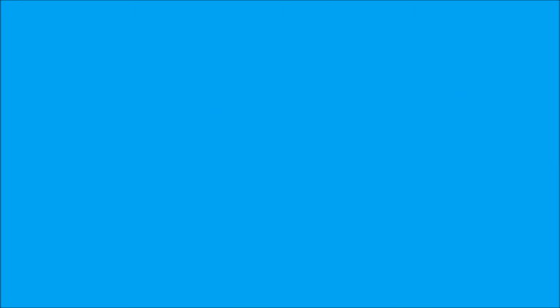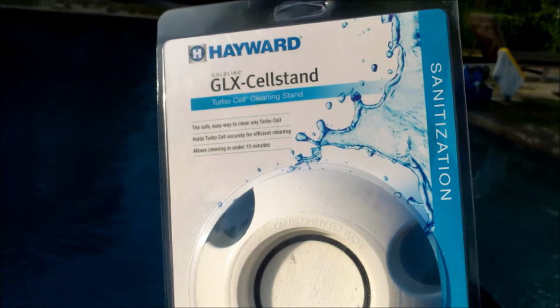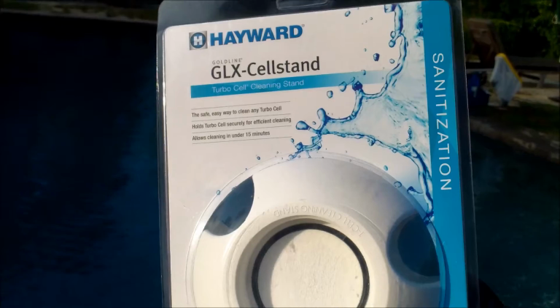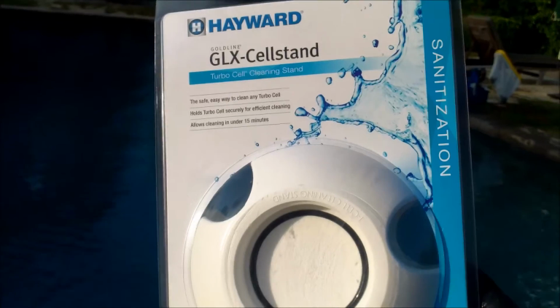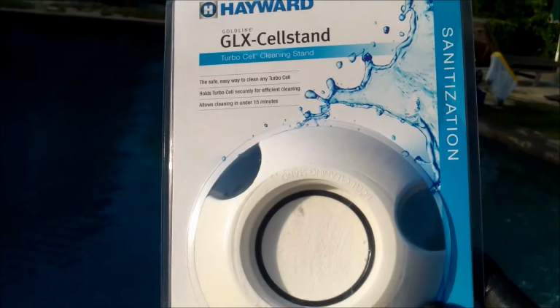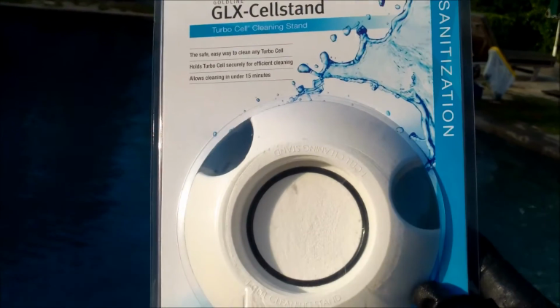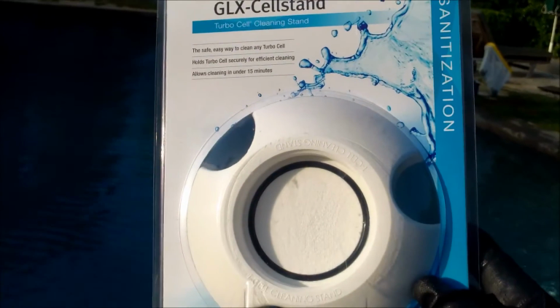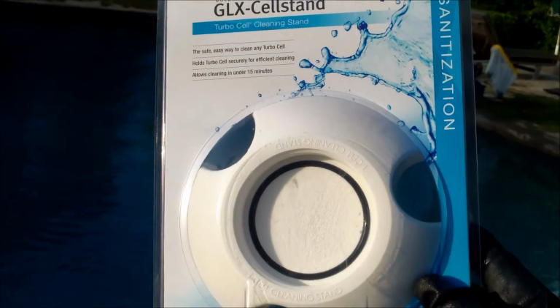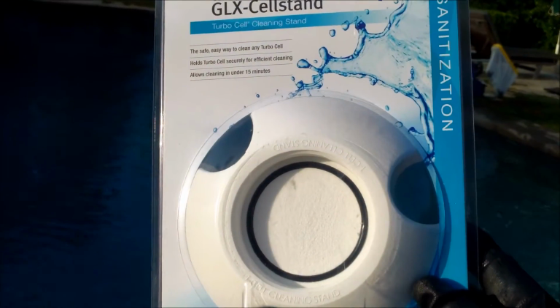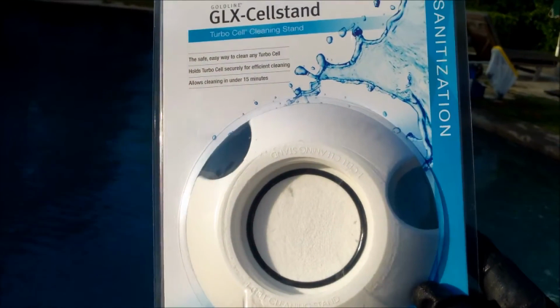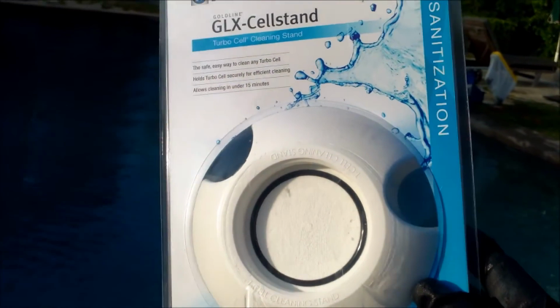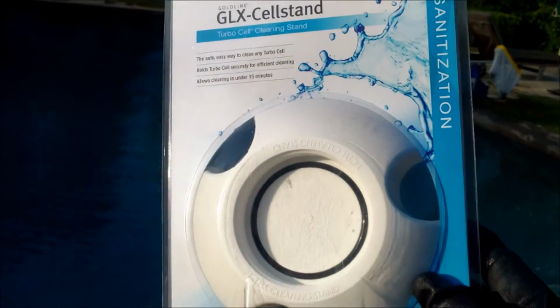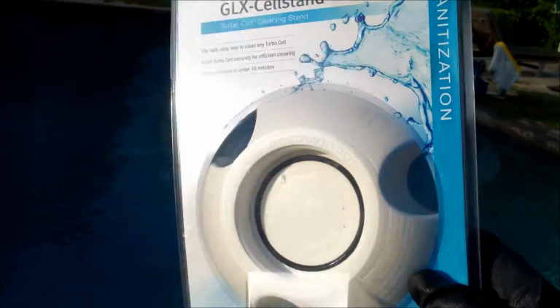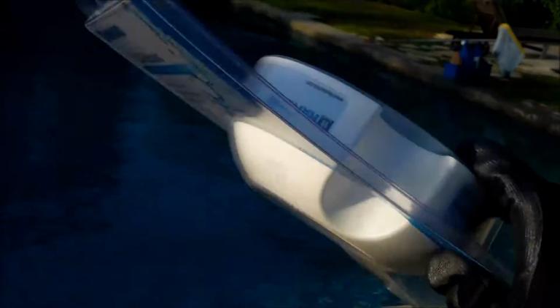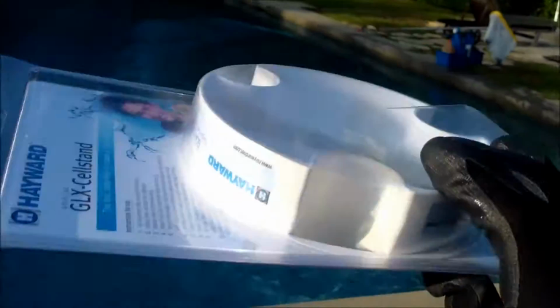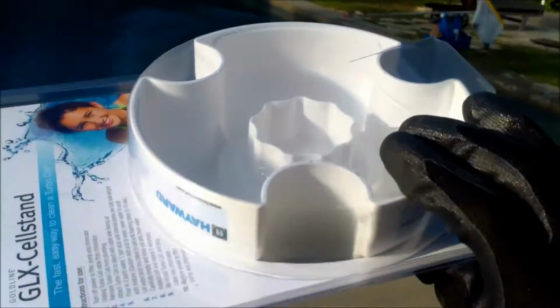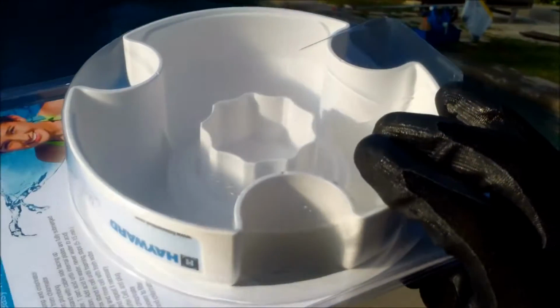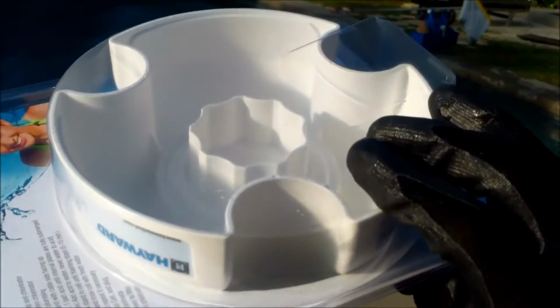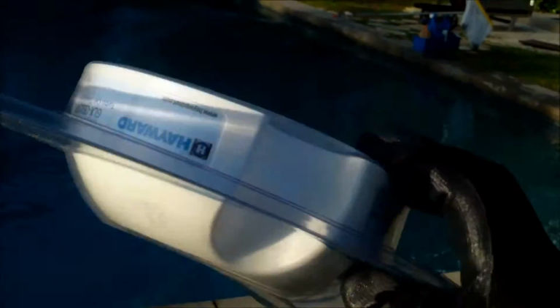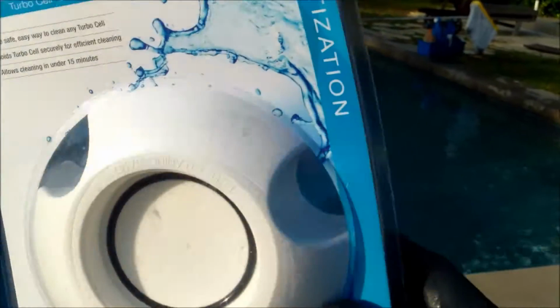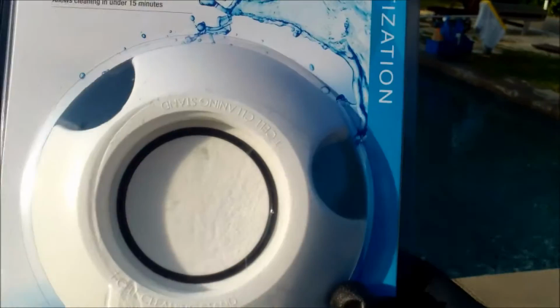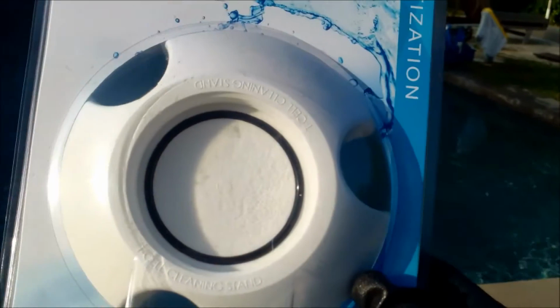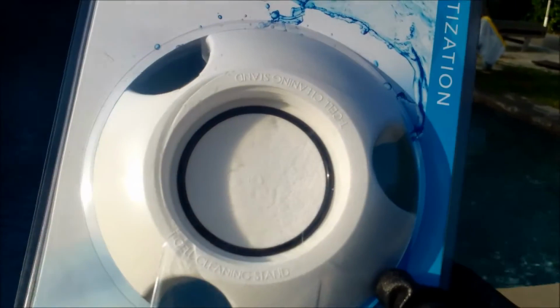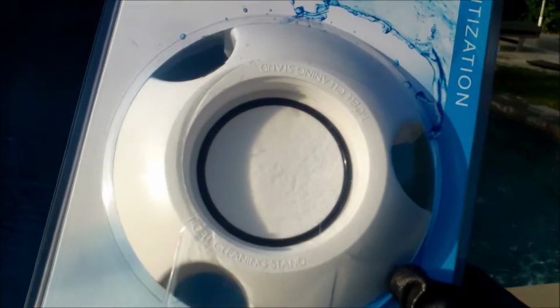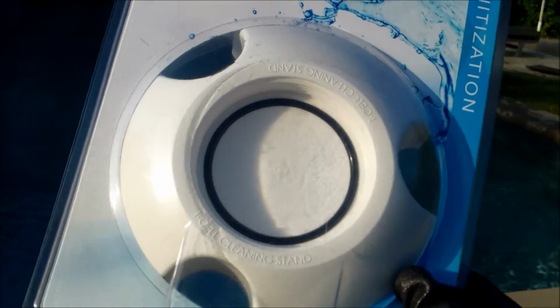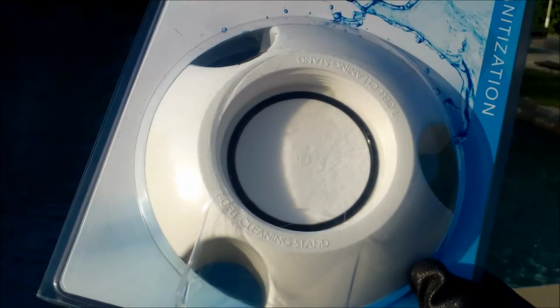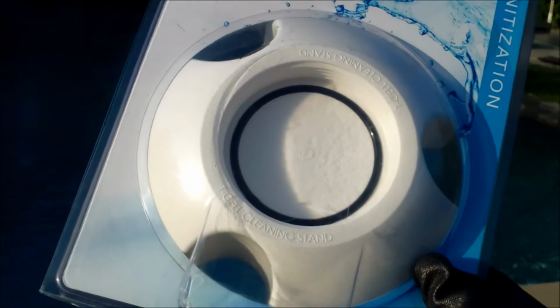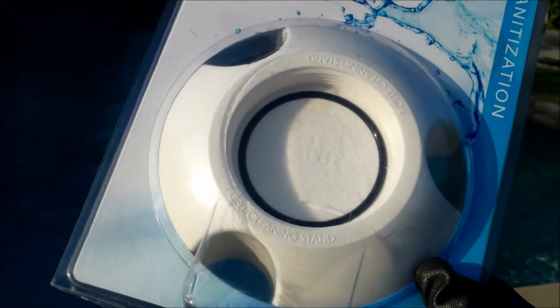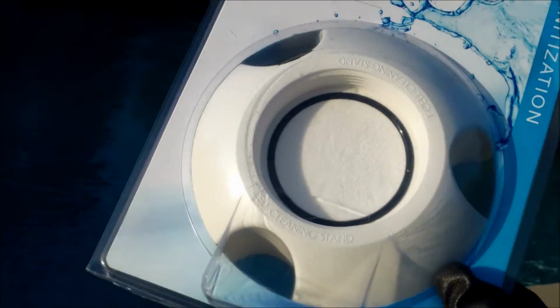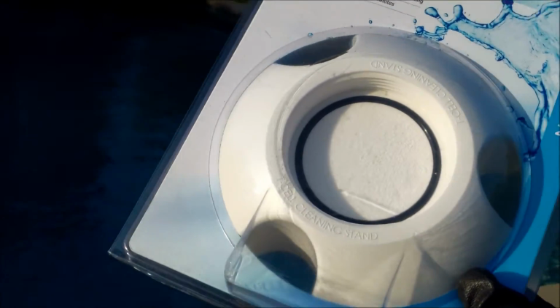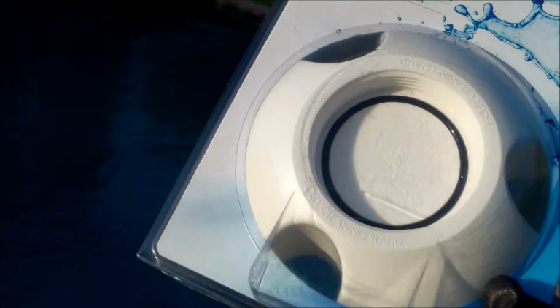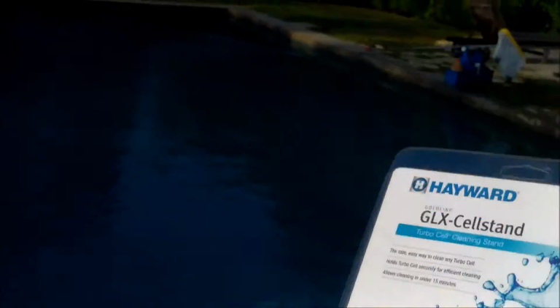Here's a Hayward TurboCell cleaning cap. I'll go over how to use this particular product with your Goldline Salt Cell.